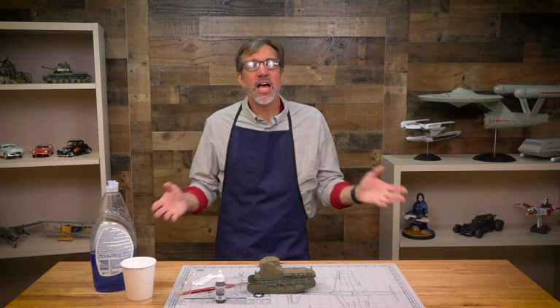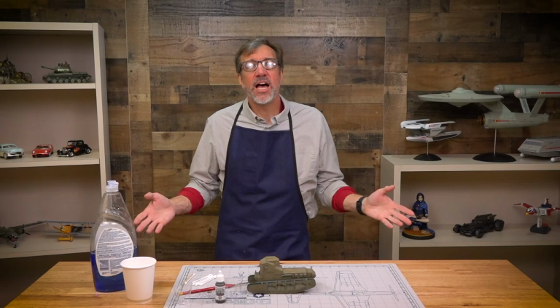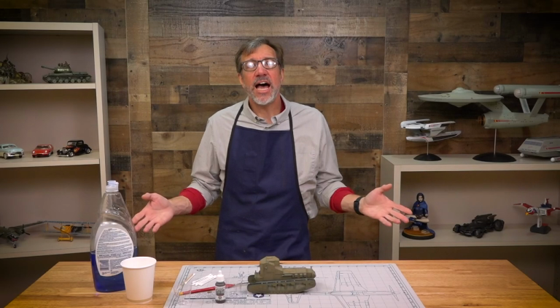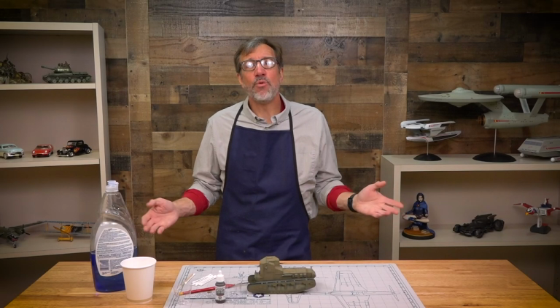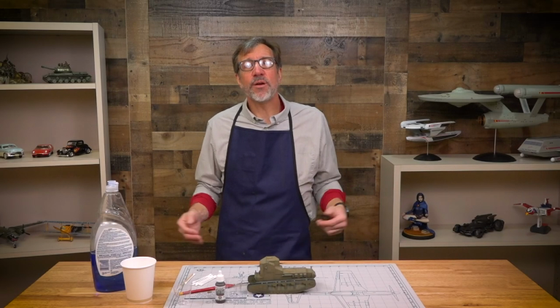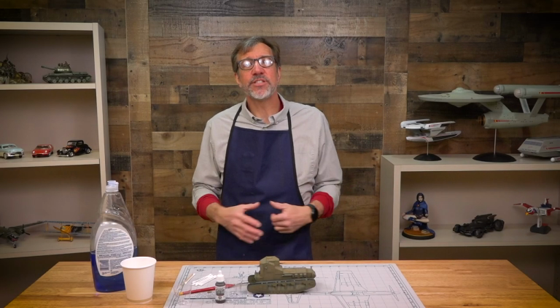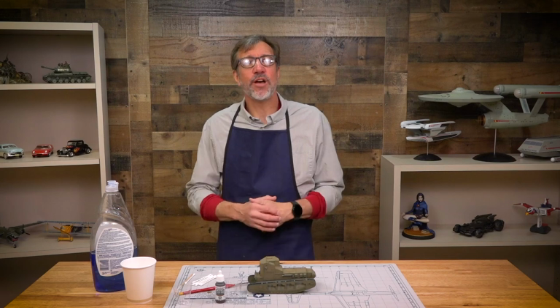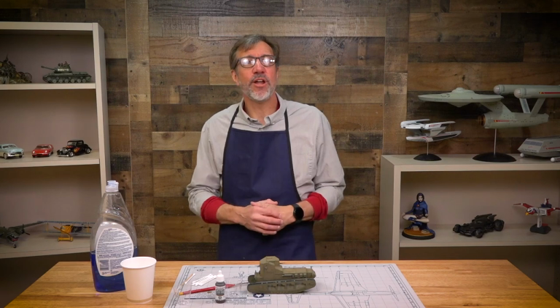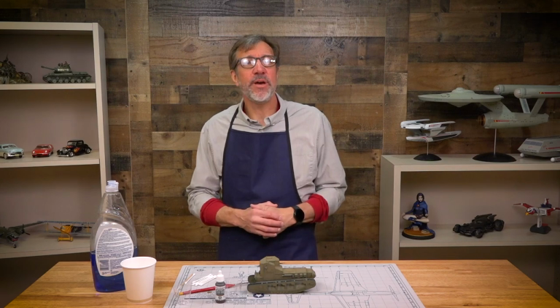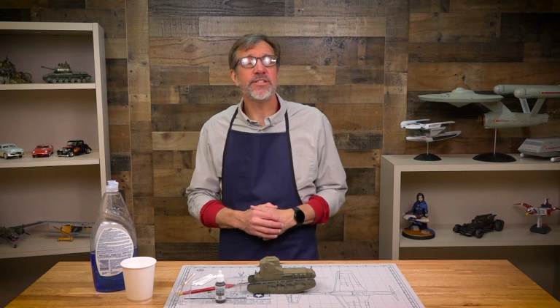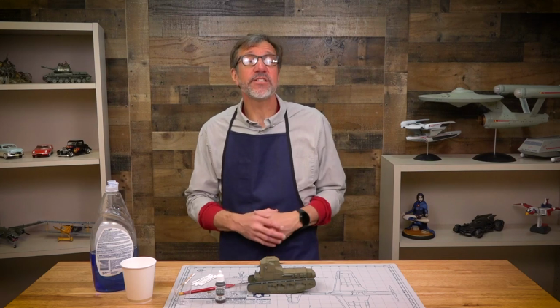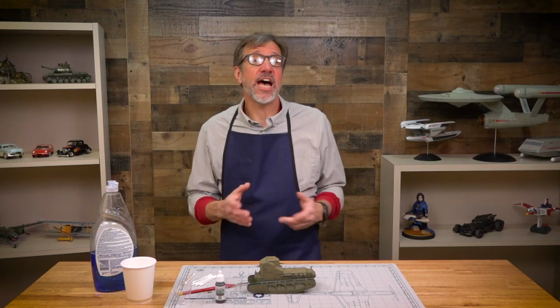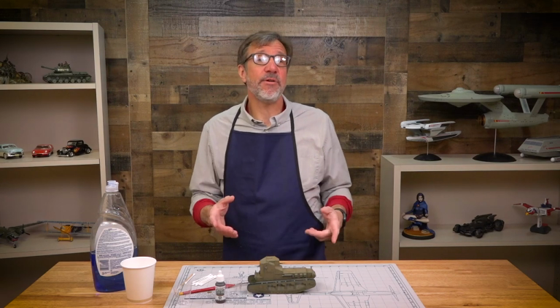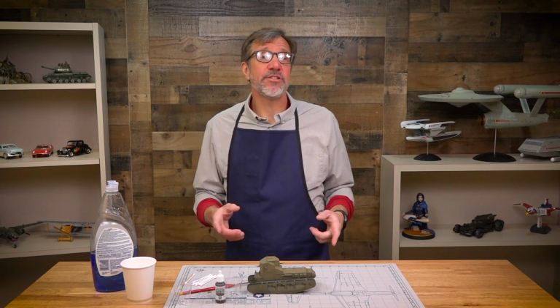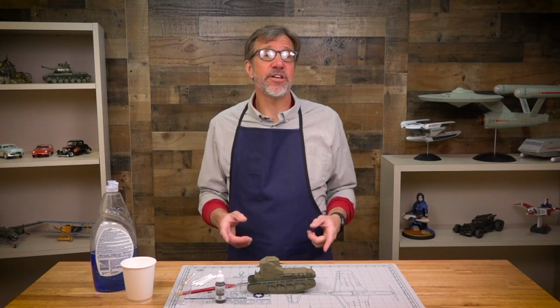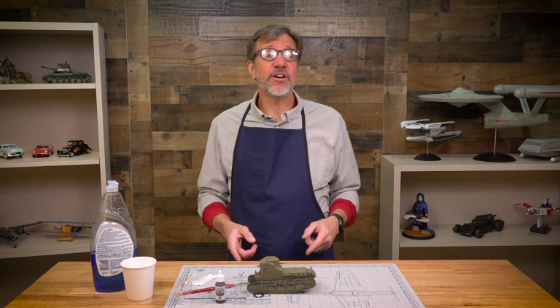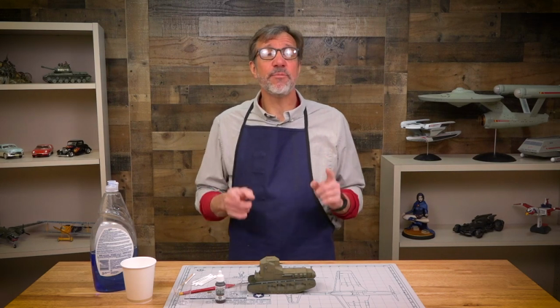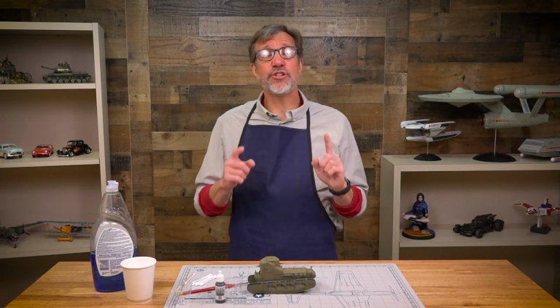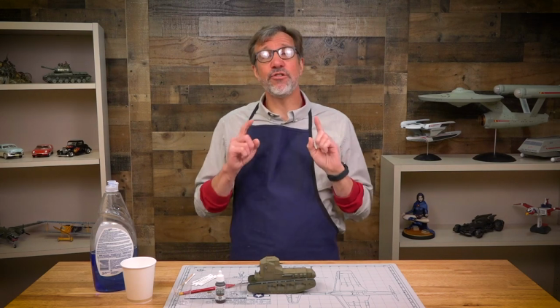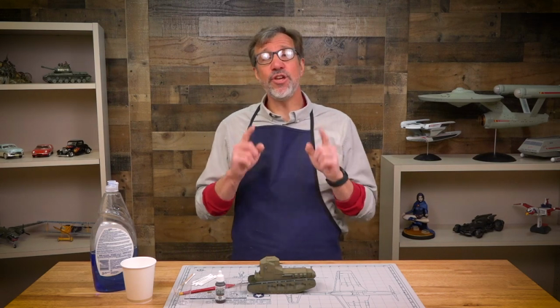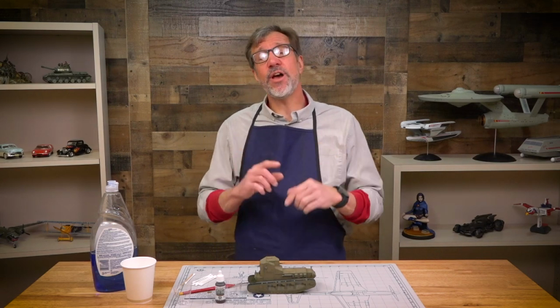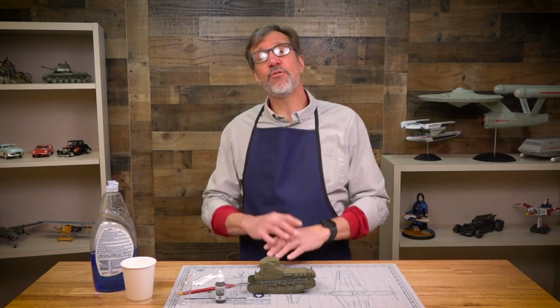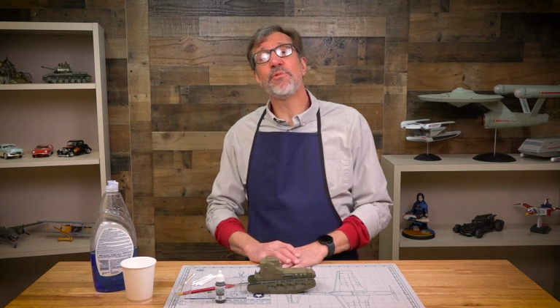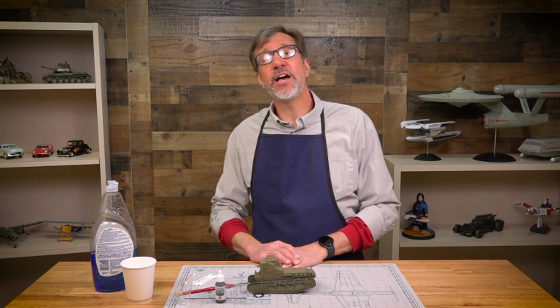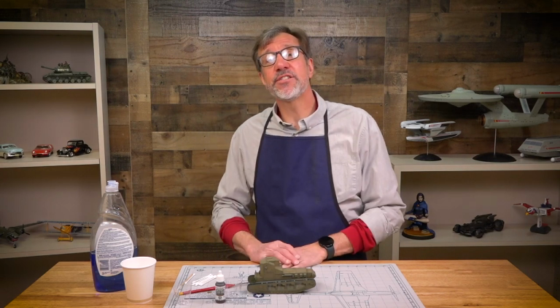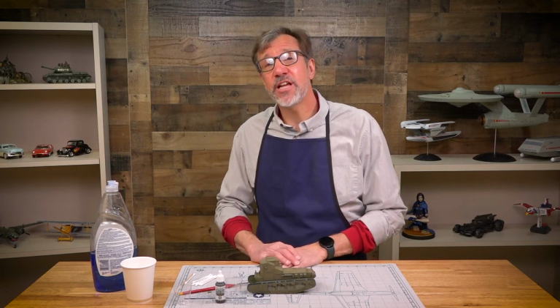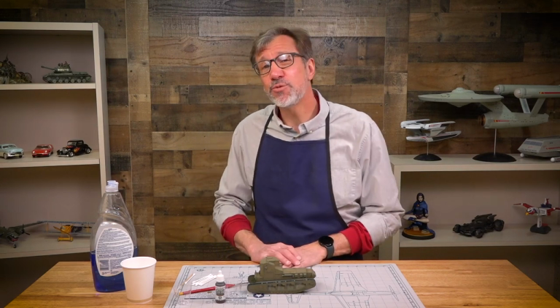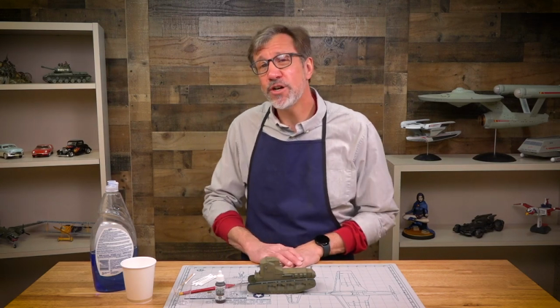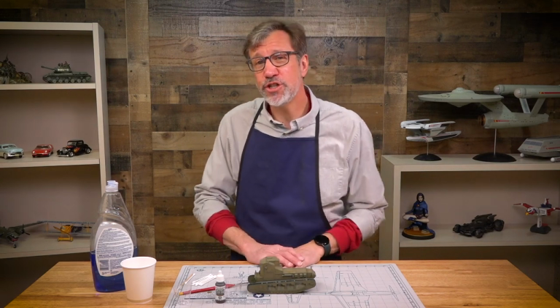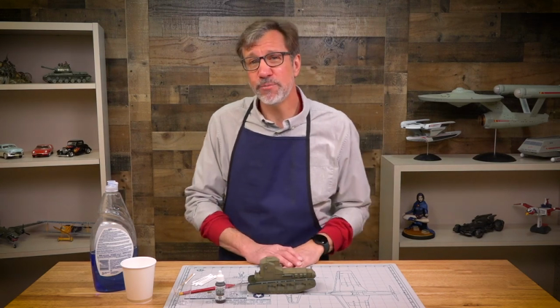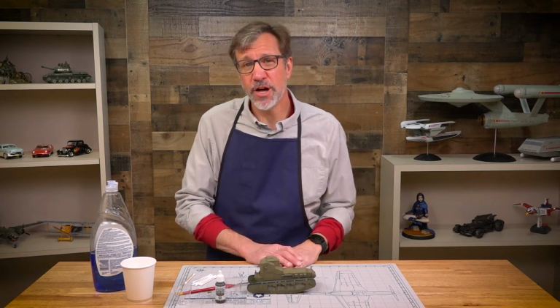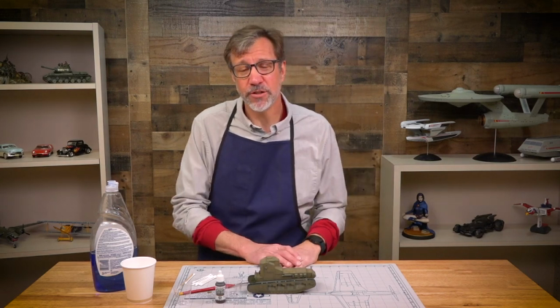Hi and welcome to Scale Model Basics. I'm Aaron Skinner and I'm going to show you how to apply a sludge wash to your models.